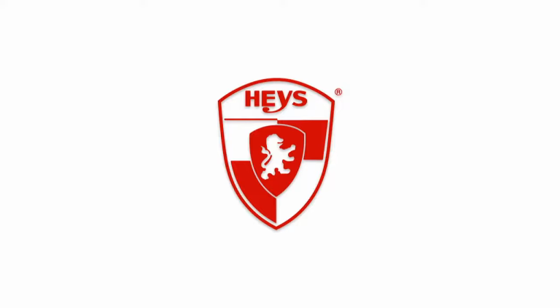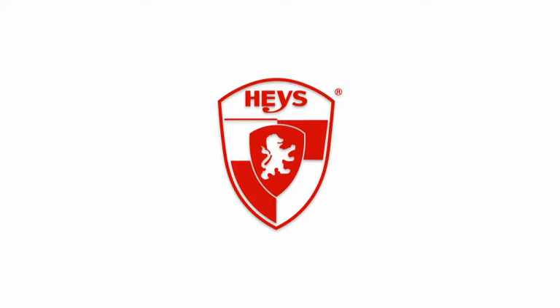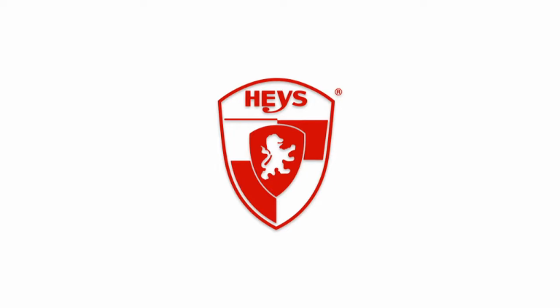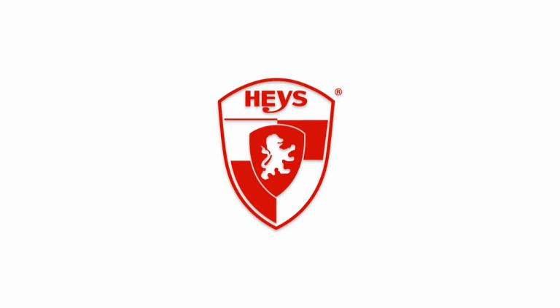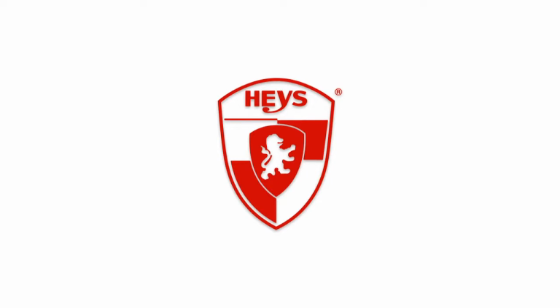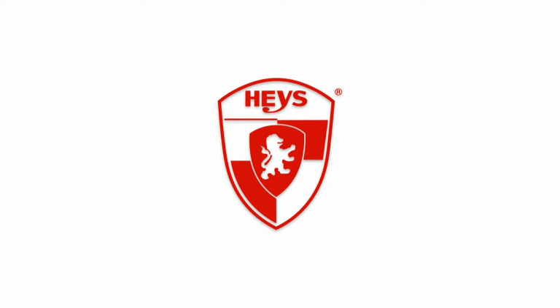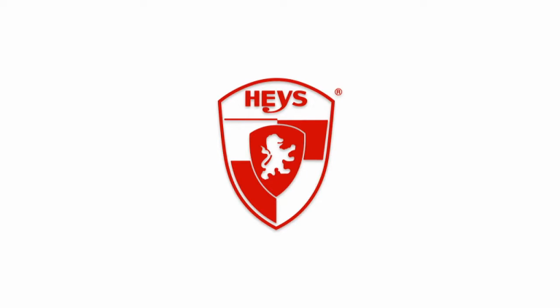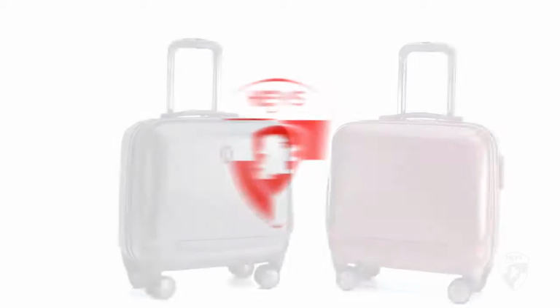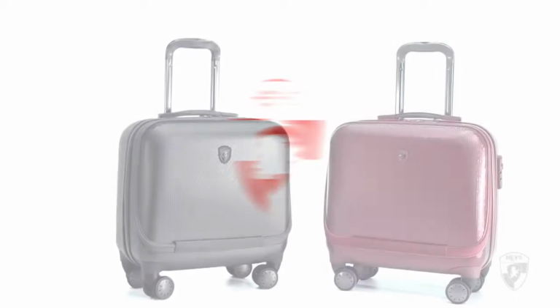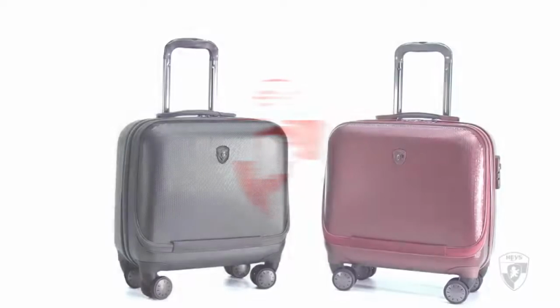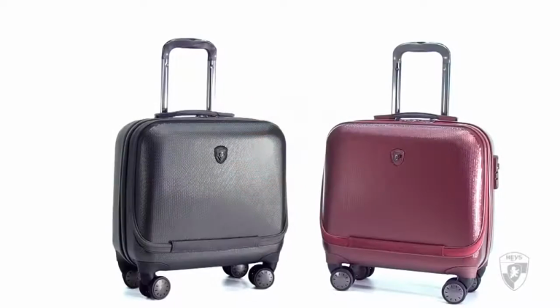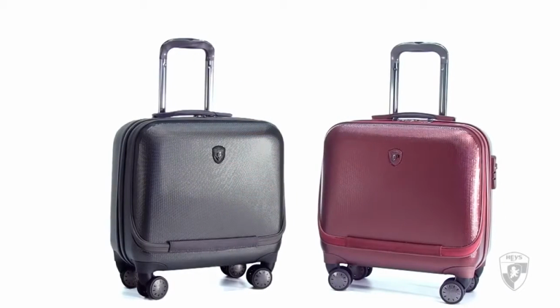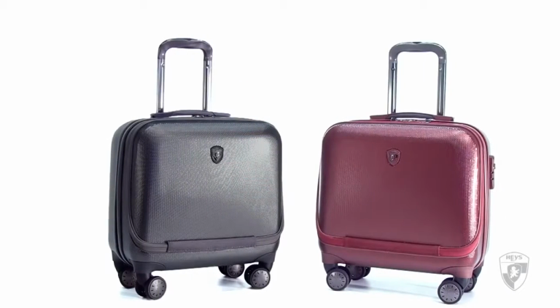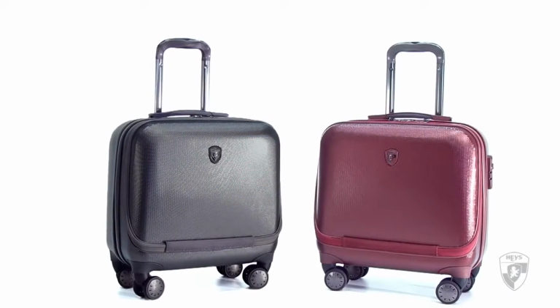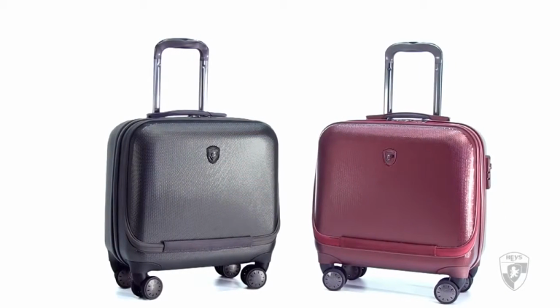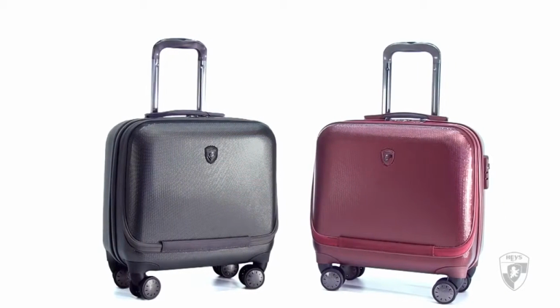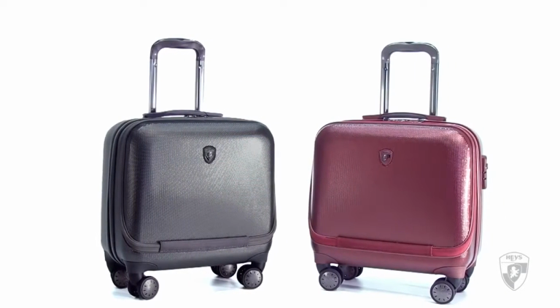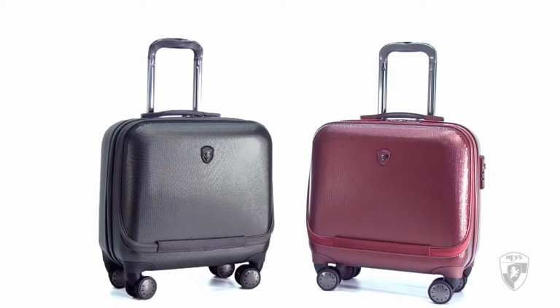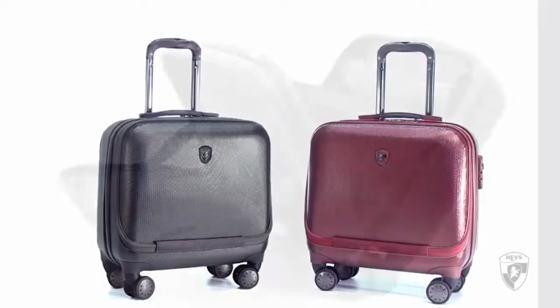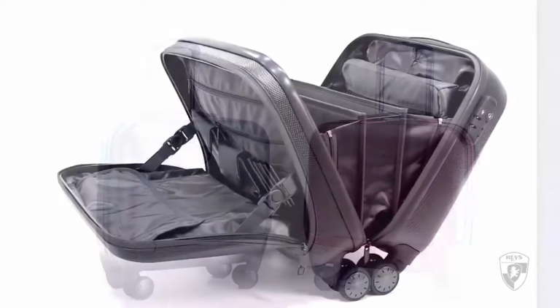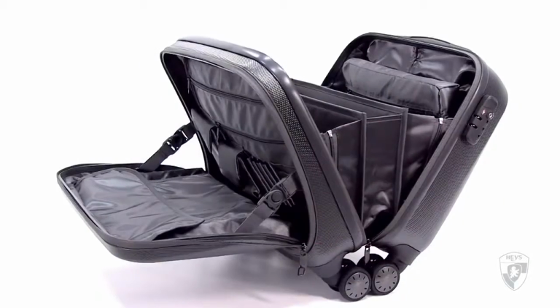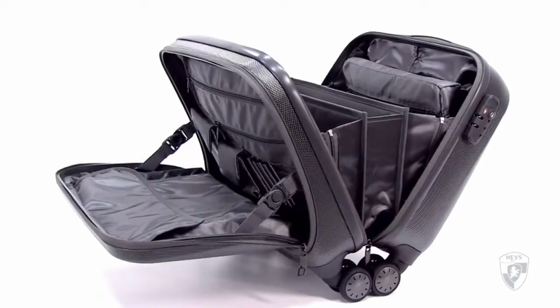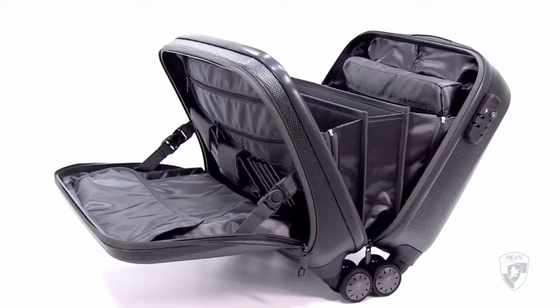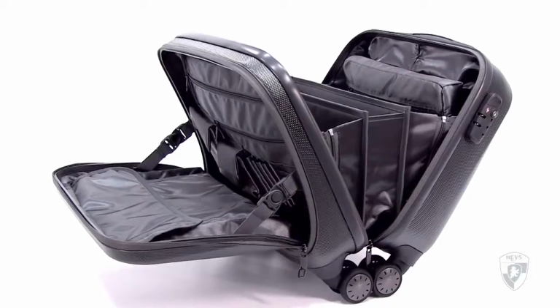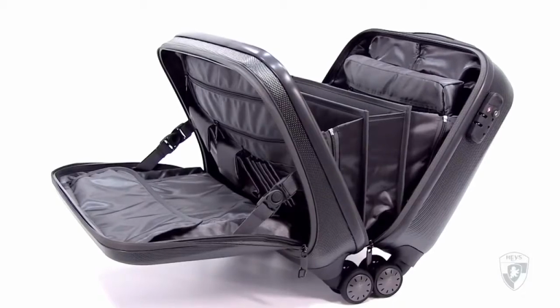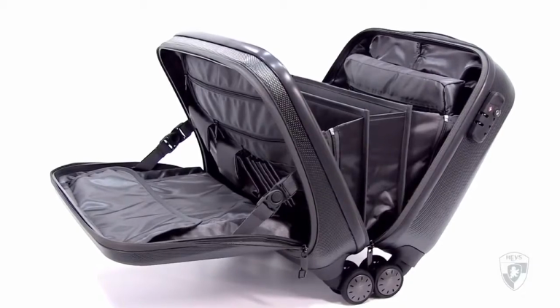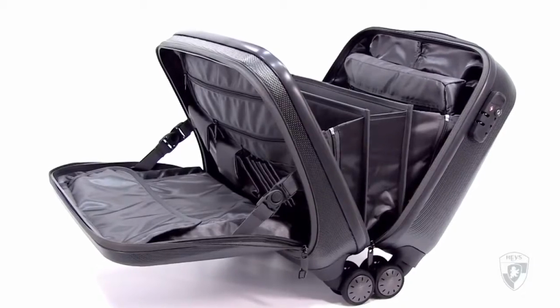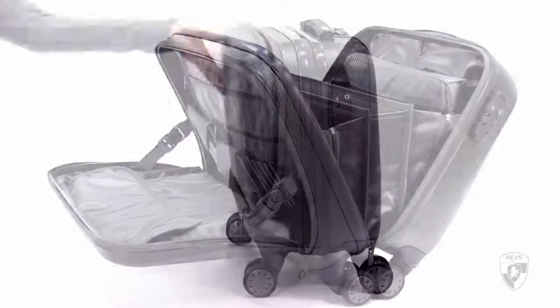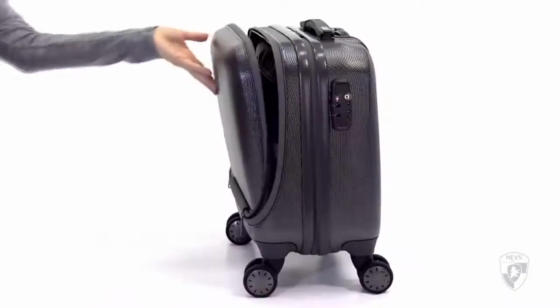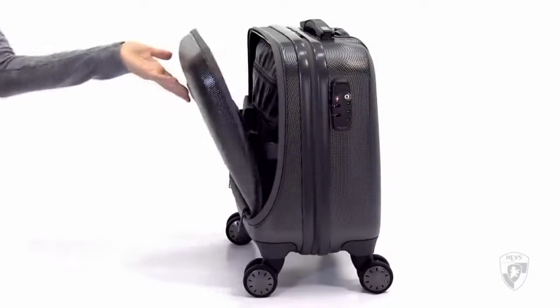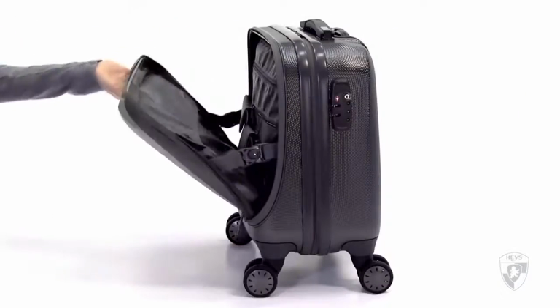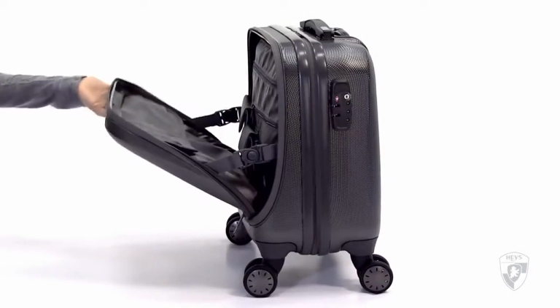Hayes International is proud to introduce the Smart Business Case. A functional yet stylish case for the business traveler.